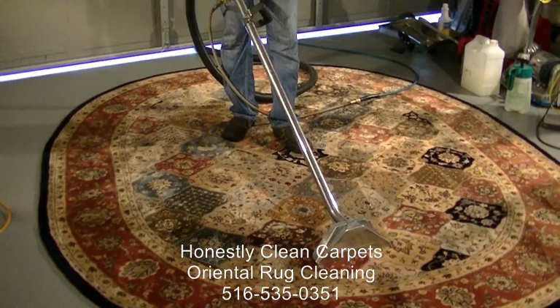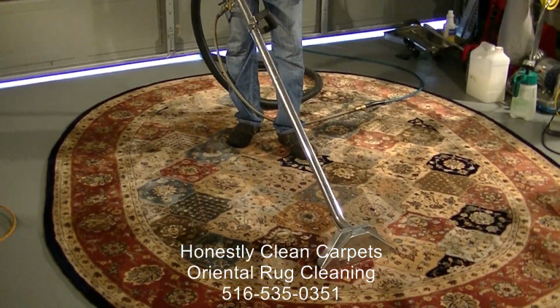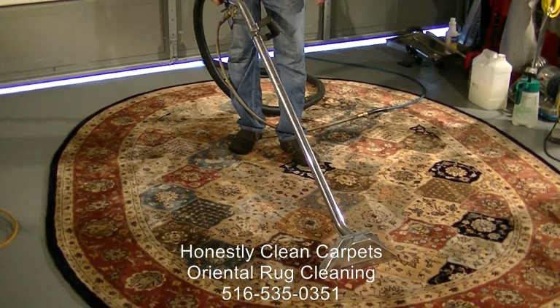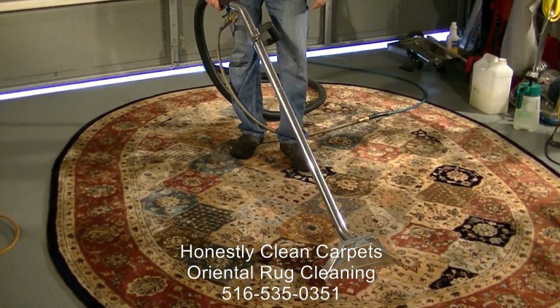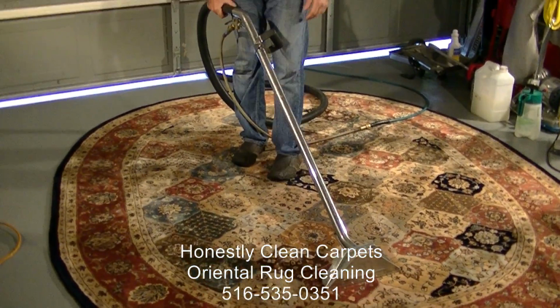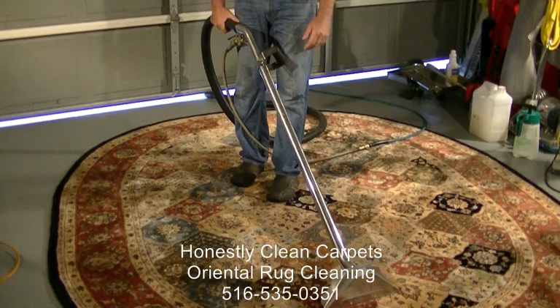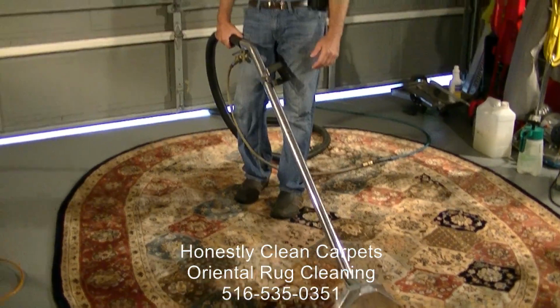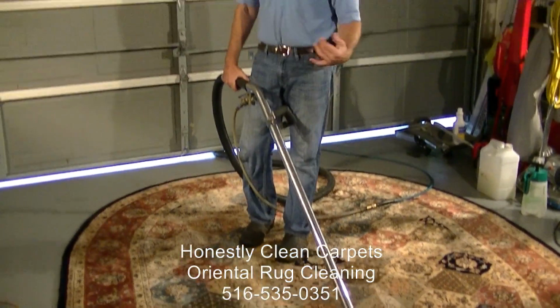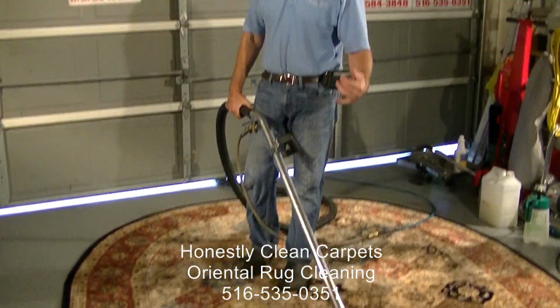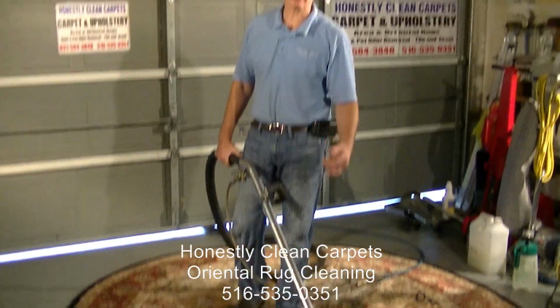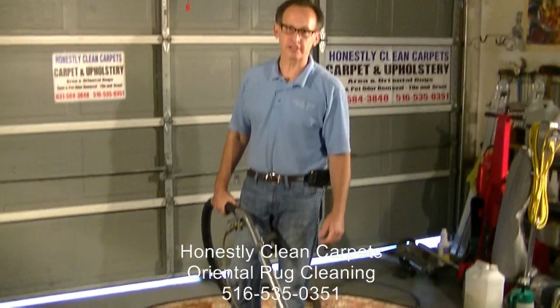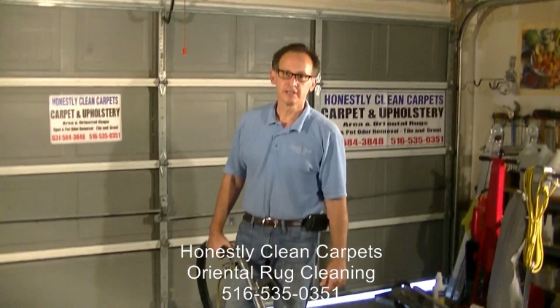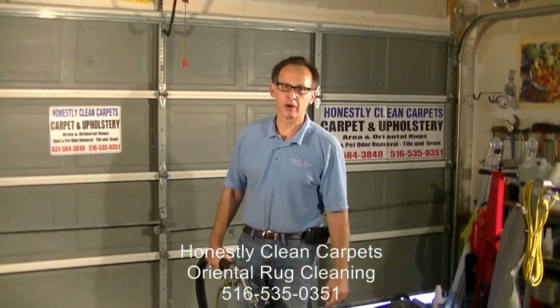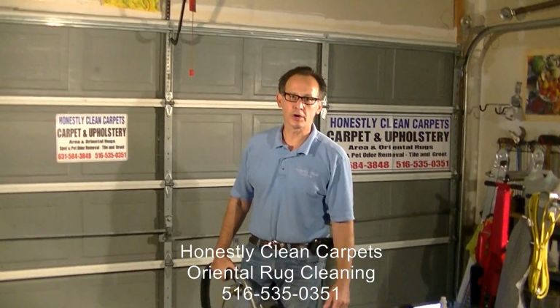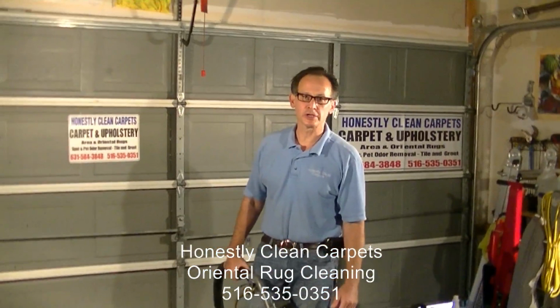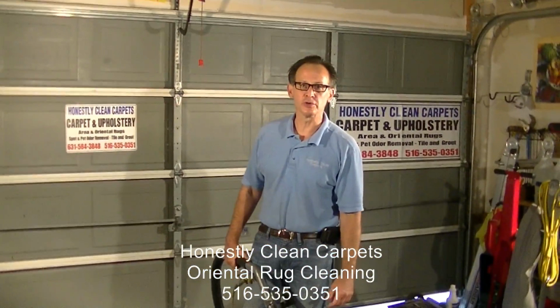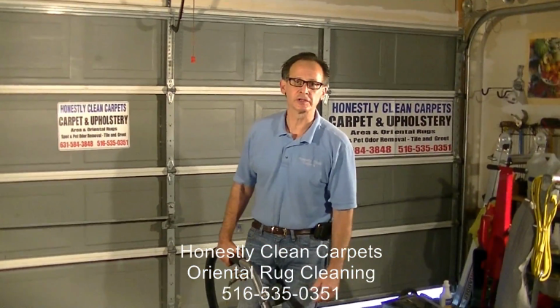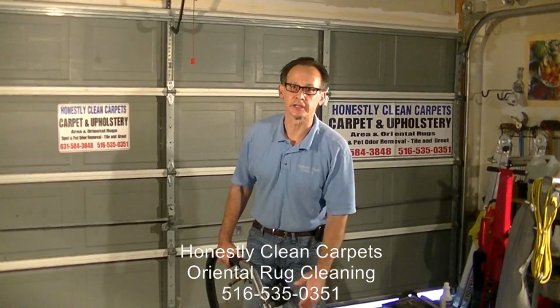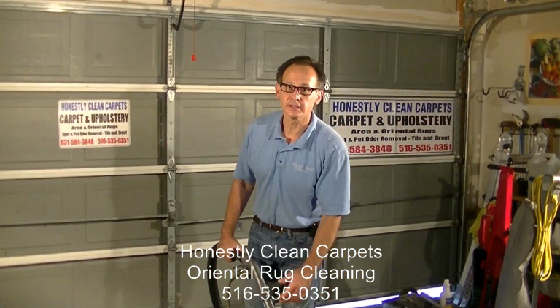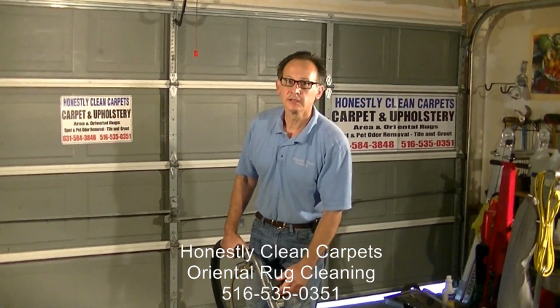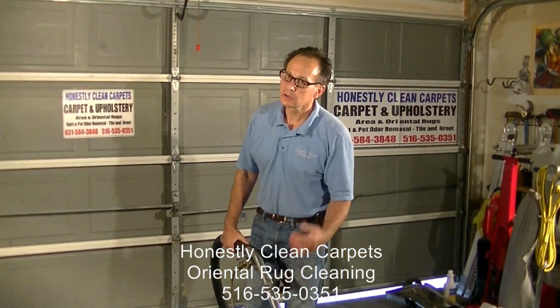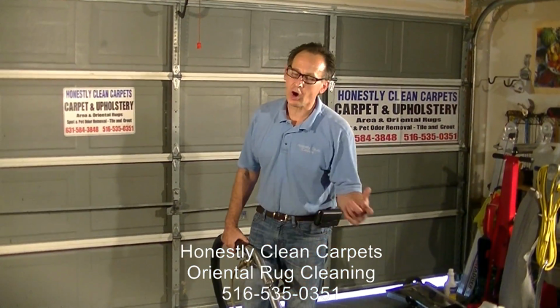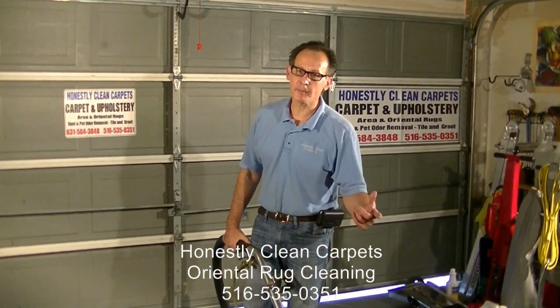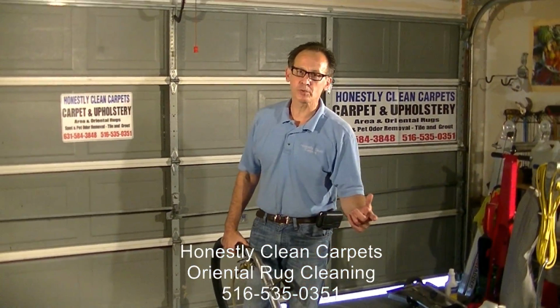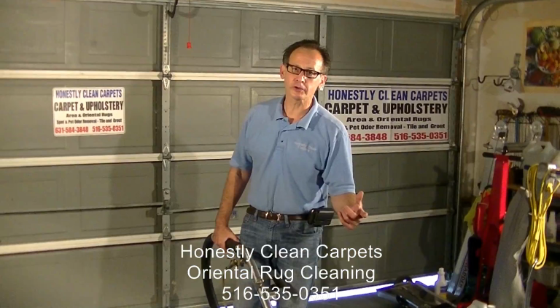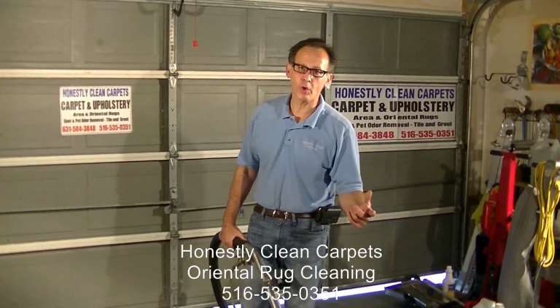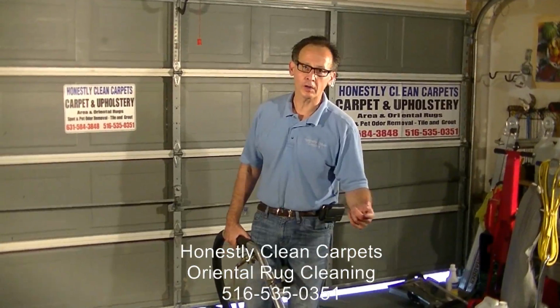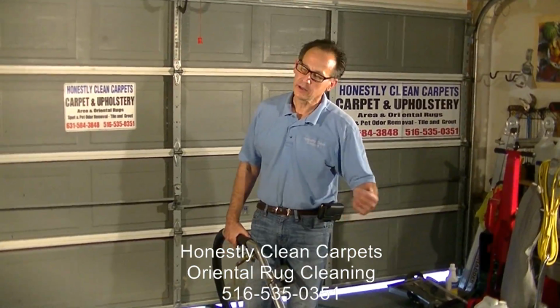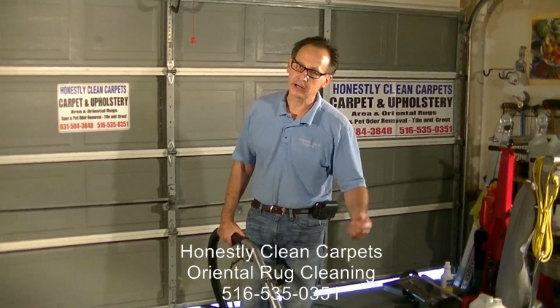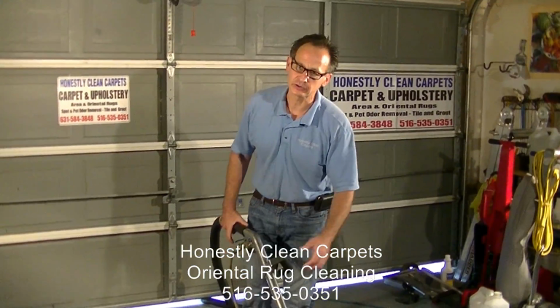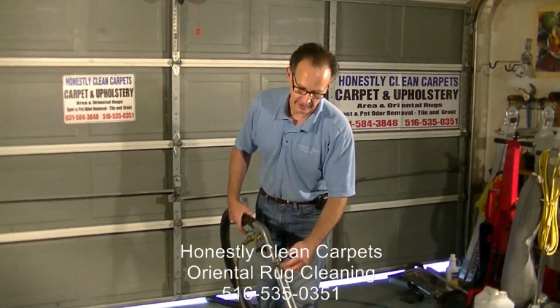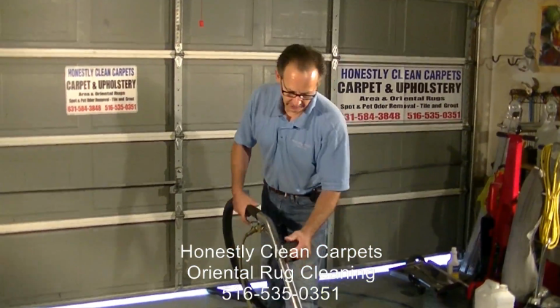This is a typical kind of extraction that one can use in cleaning carpets, both wall-to-wall and area rugs.